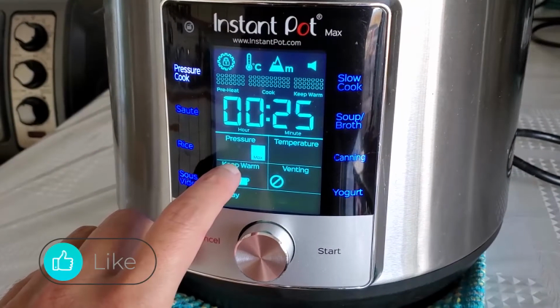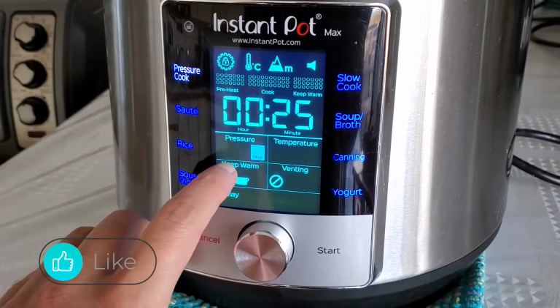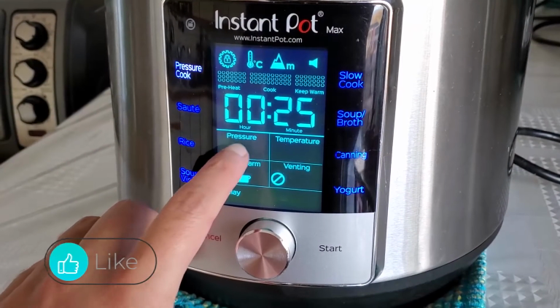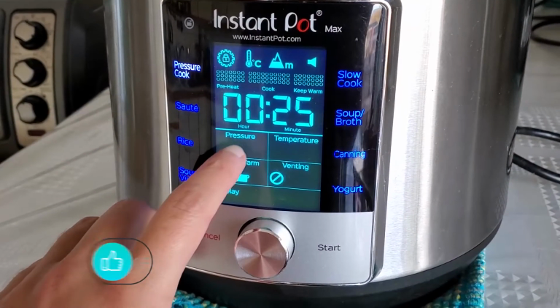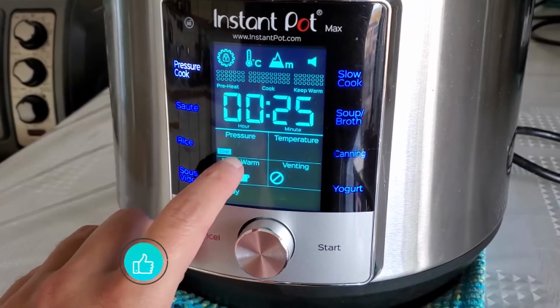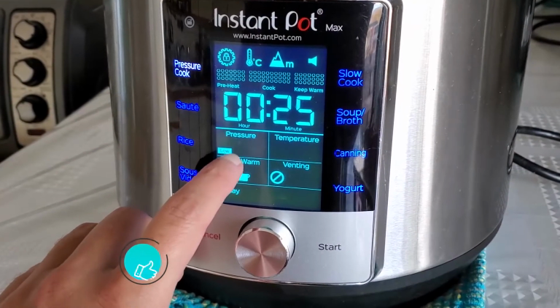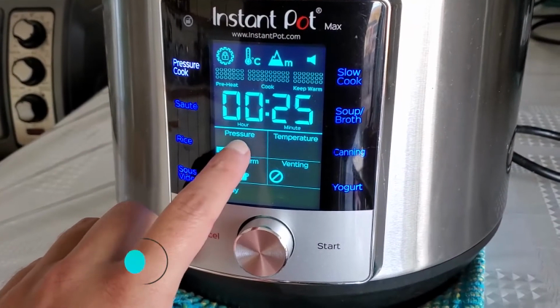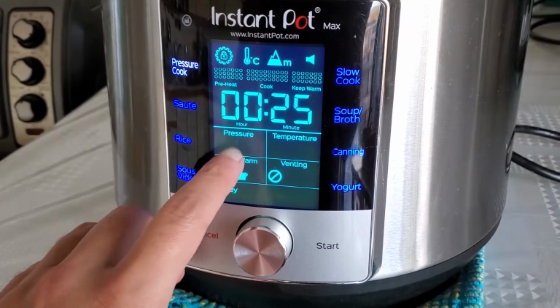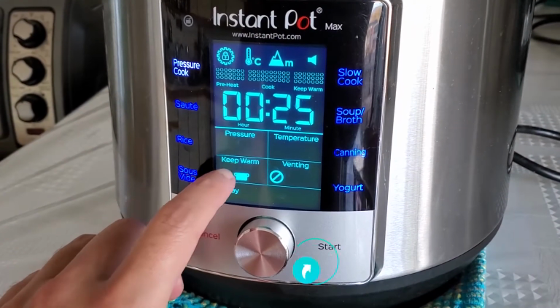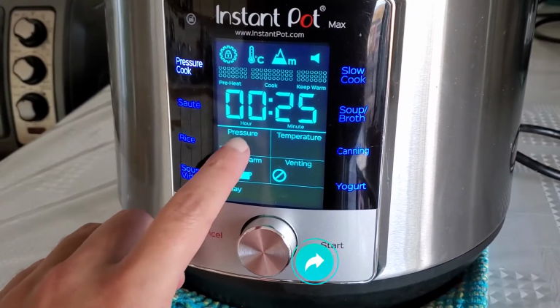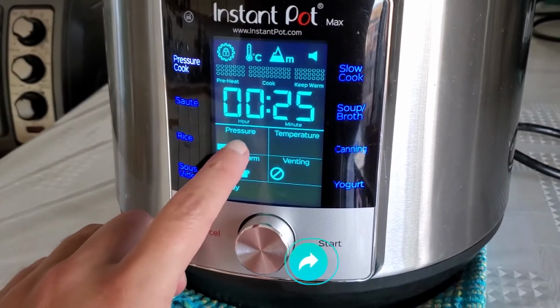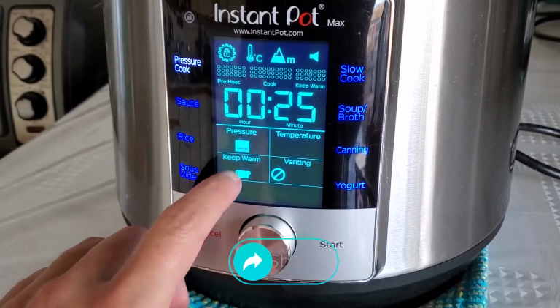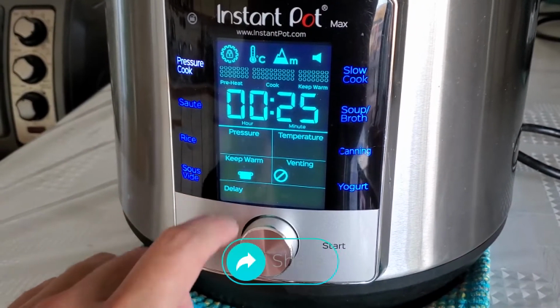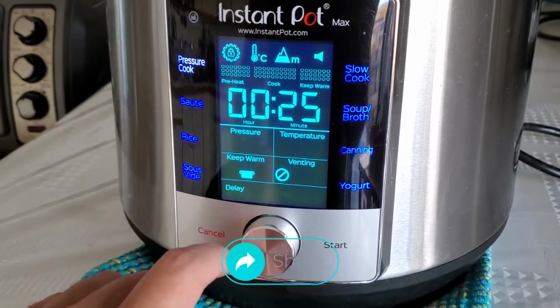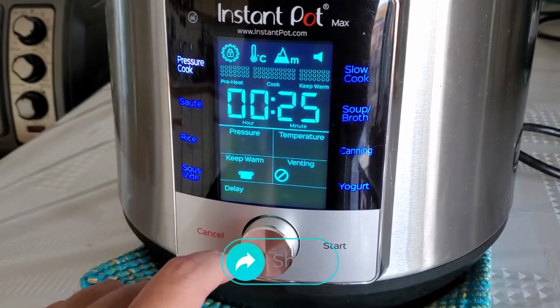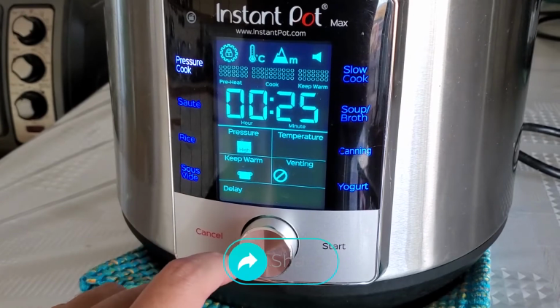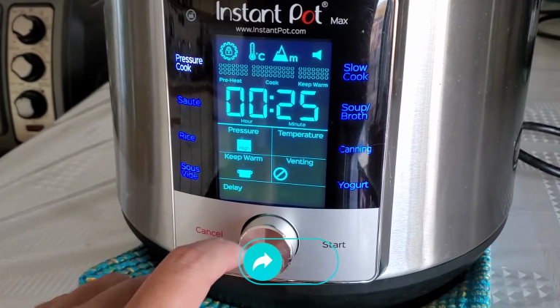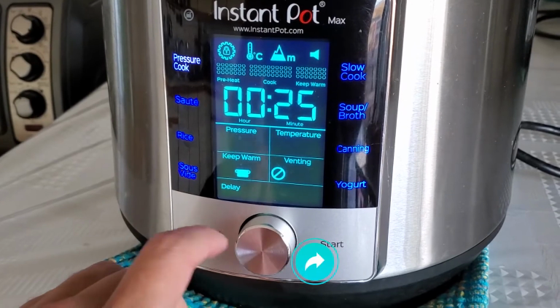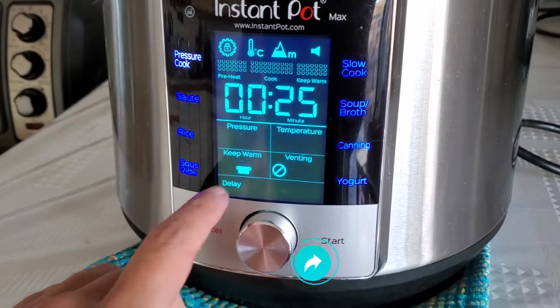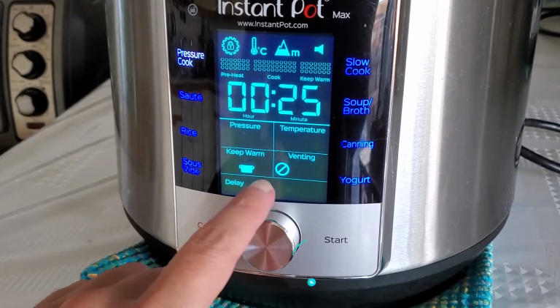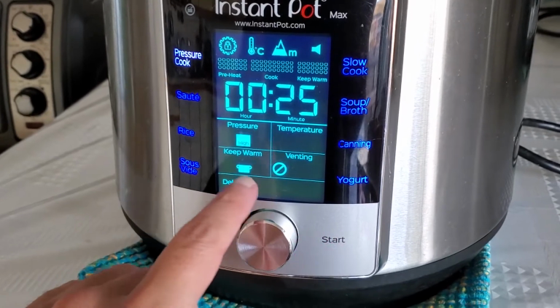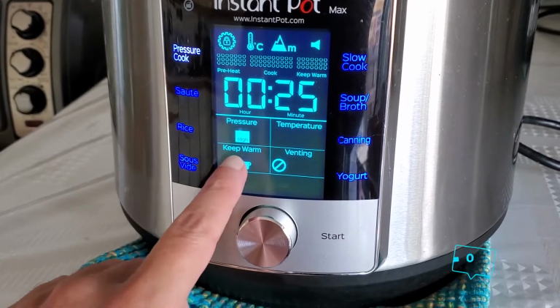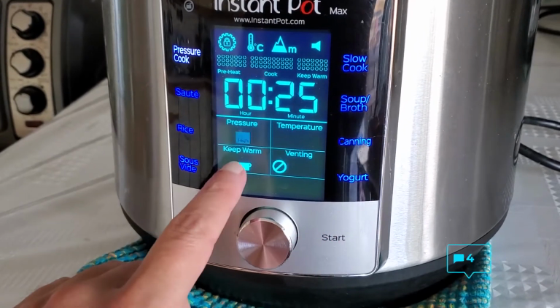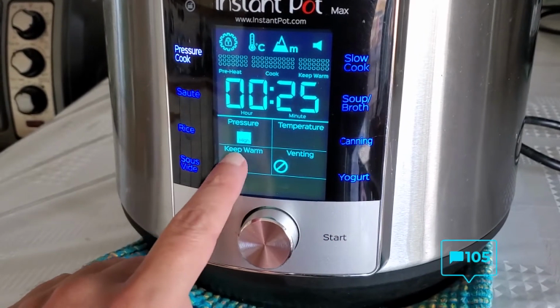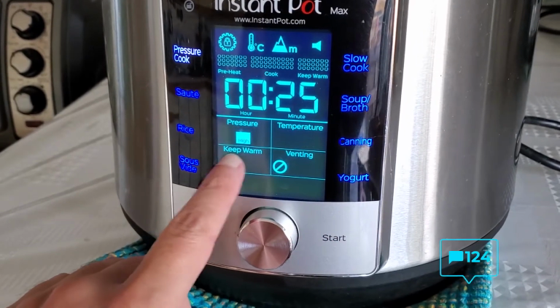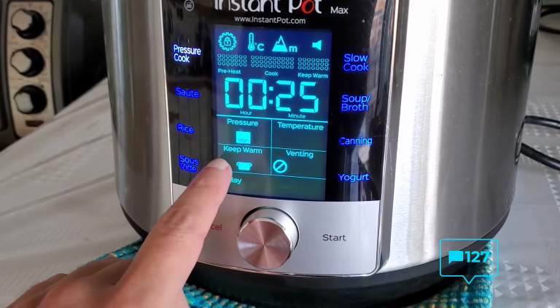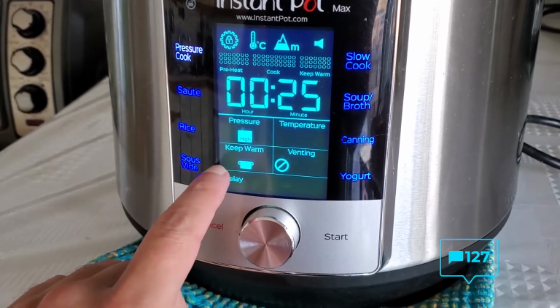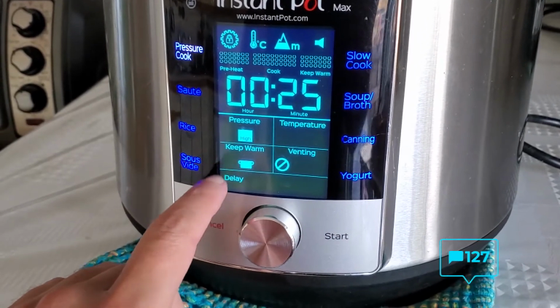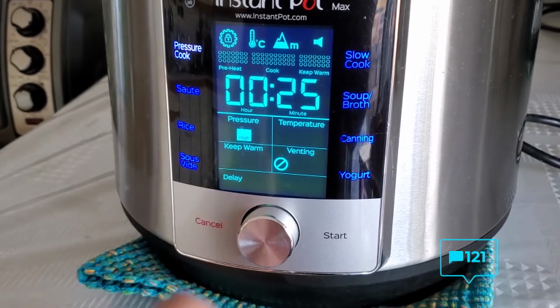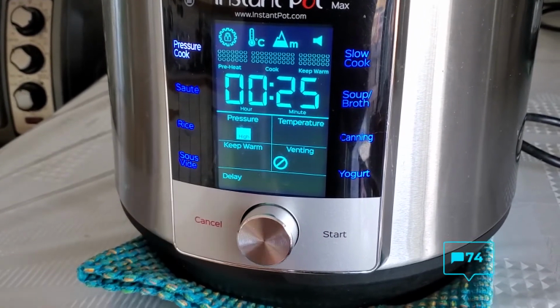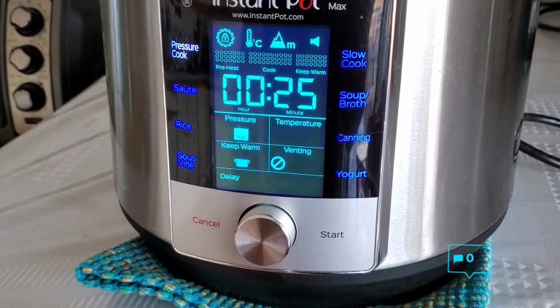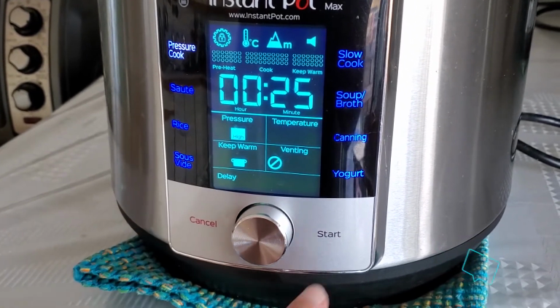On our model you can turn off the keep warm function. I always make sure I do that before even turning it on.